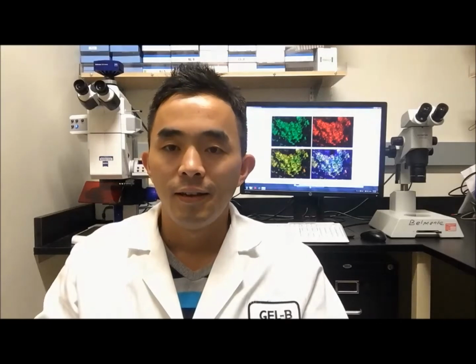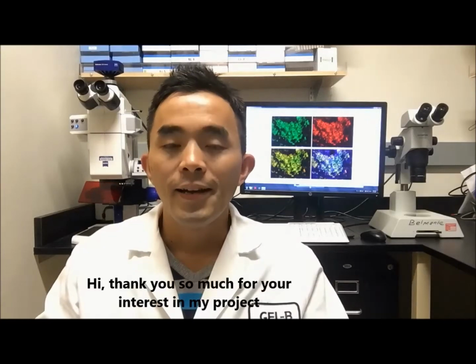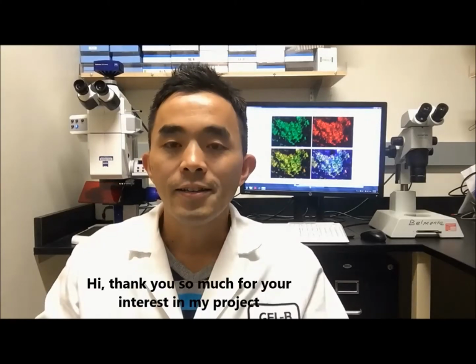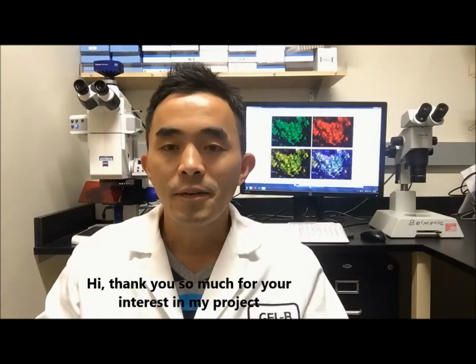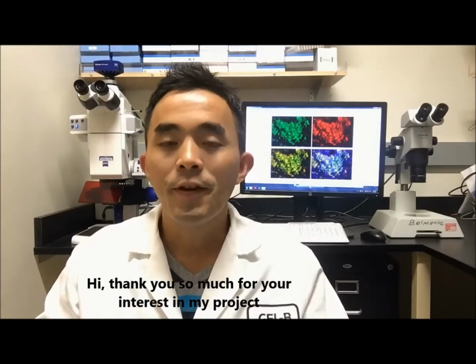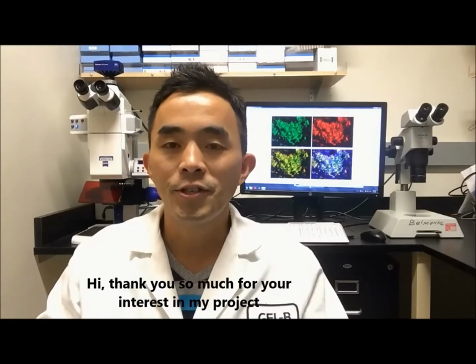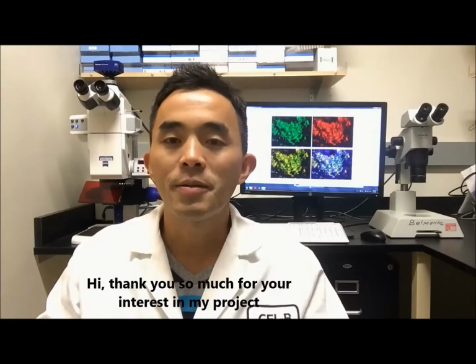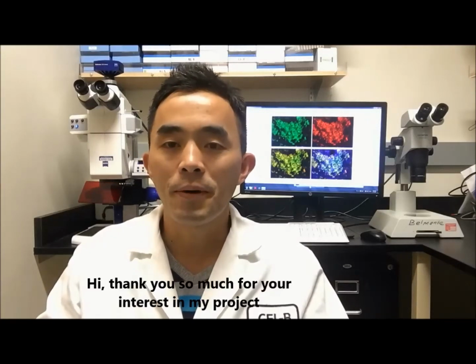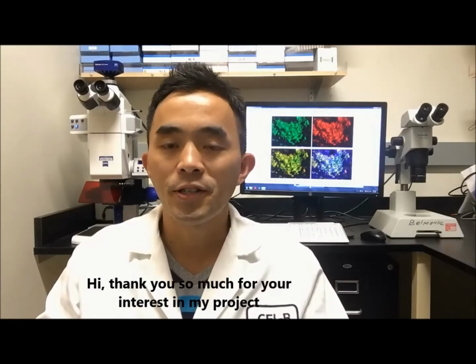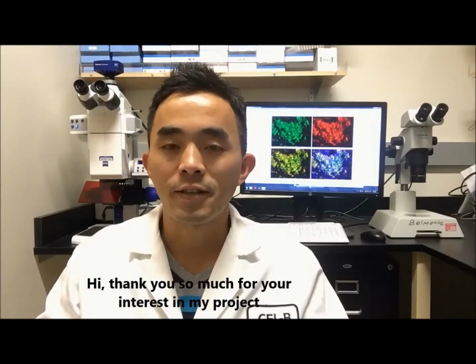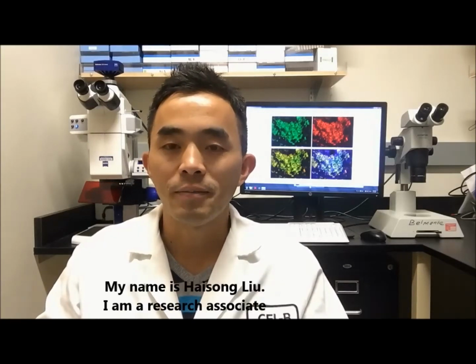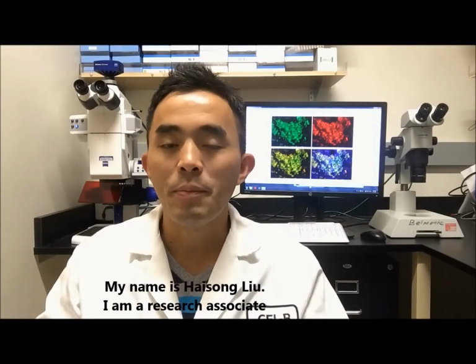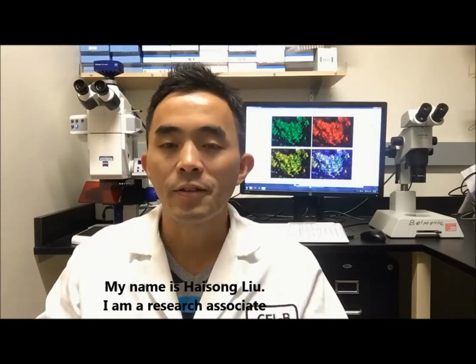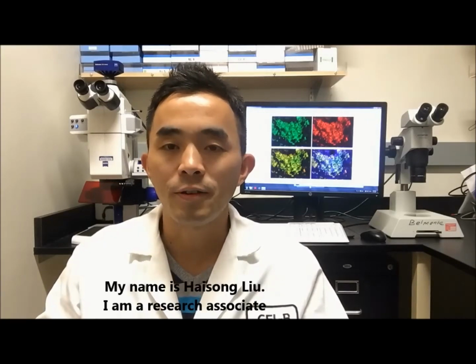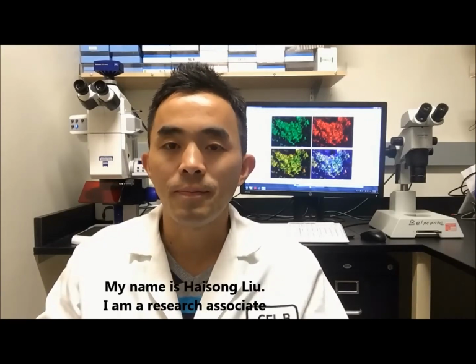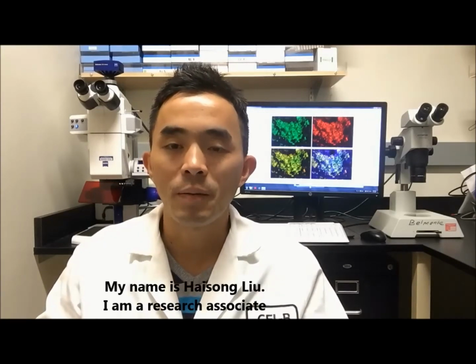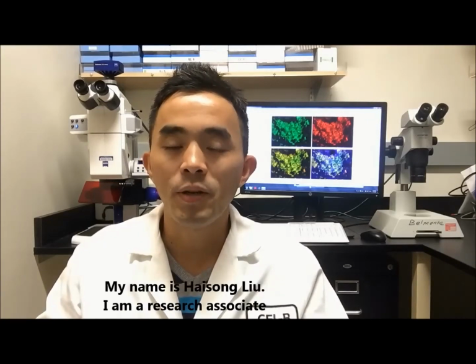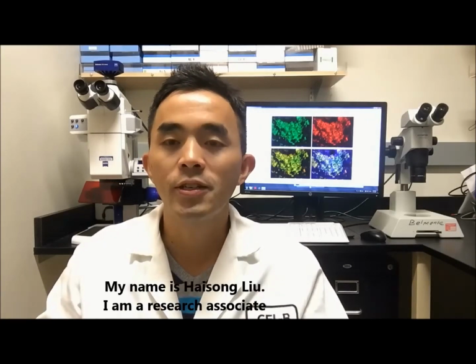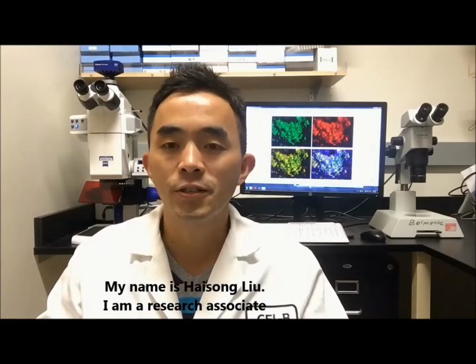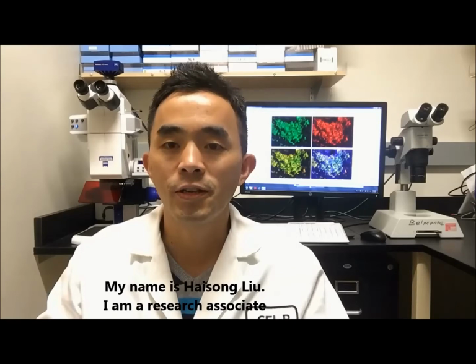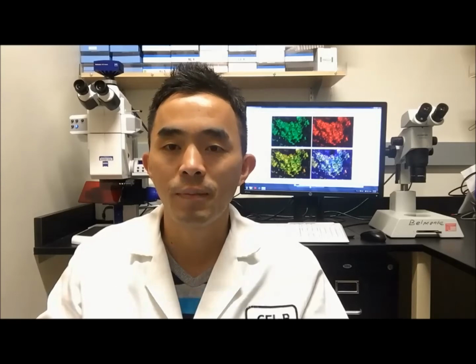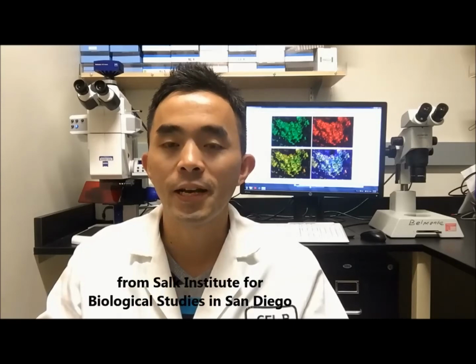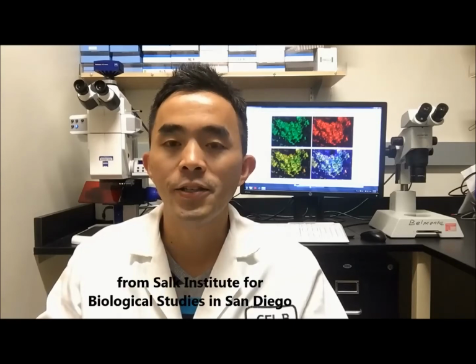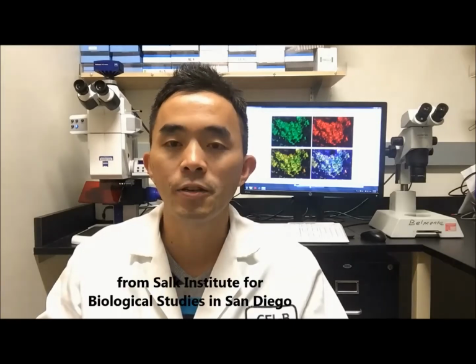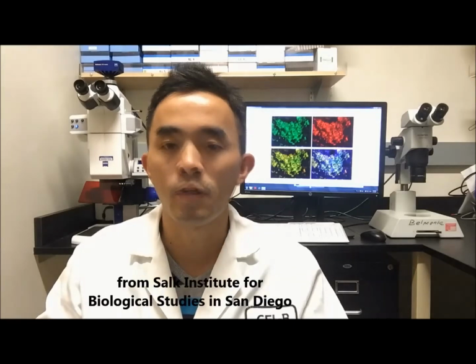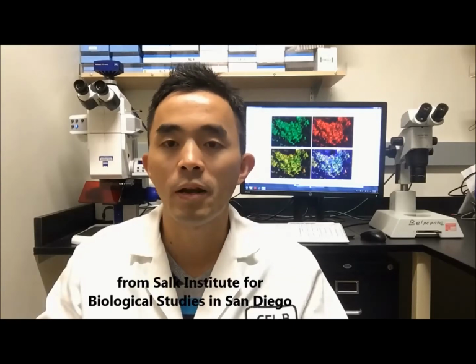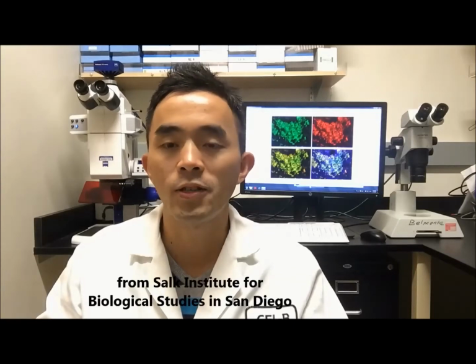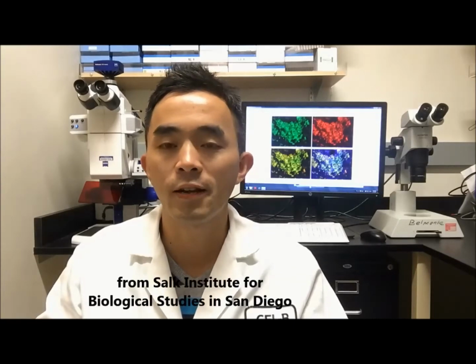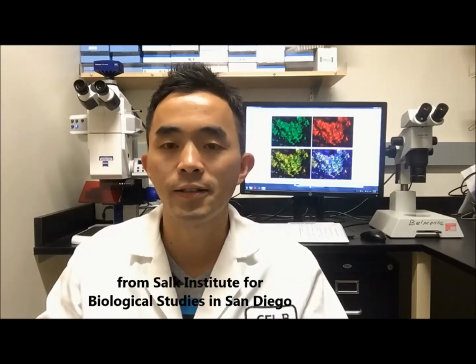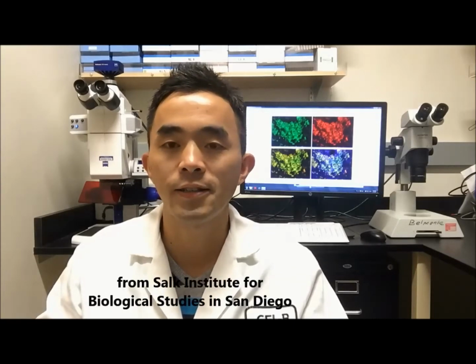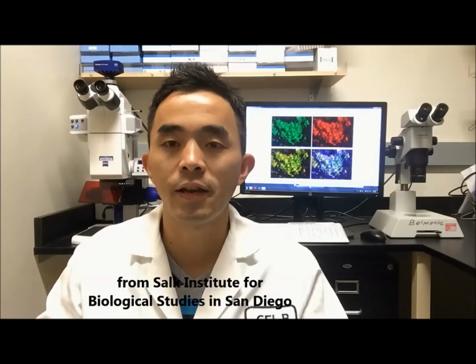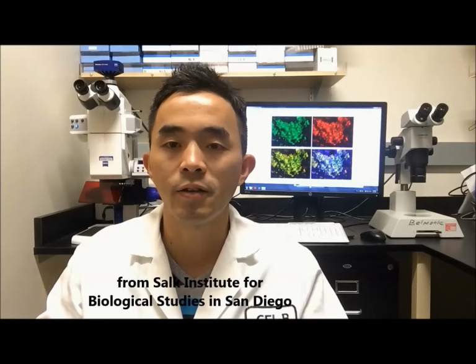Hi, thank you so much for your interest in my project. My name is Hai Soniu. I am a research associate from the Salk Institute for Biological Studies in San Diego.